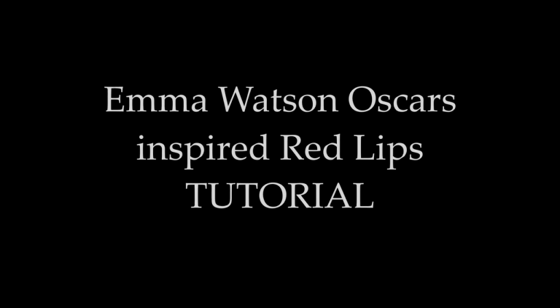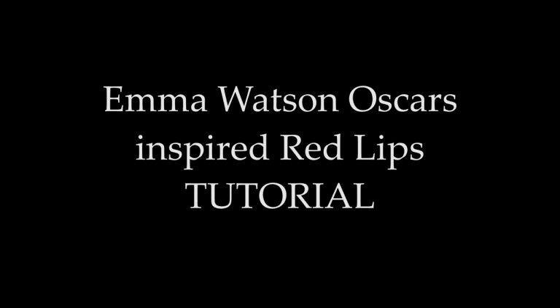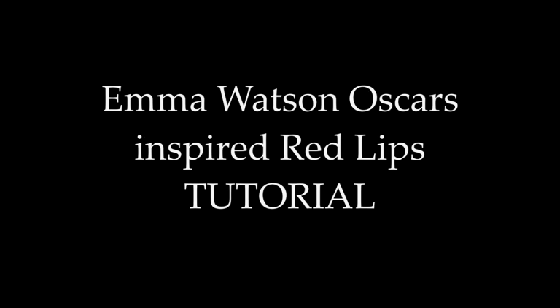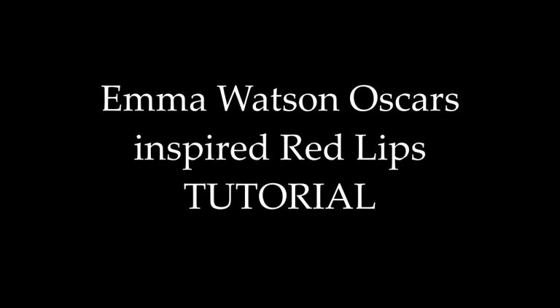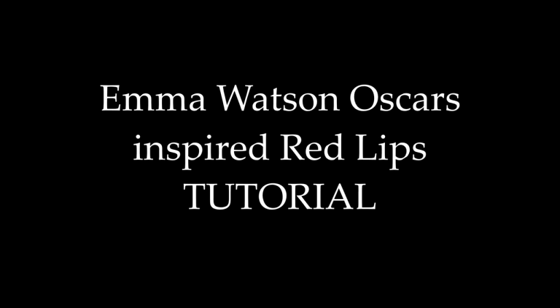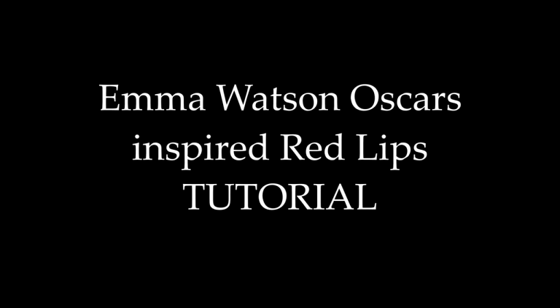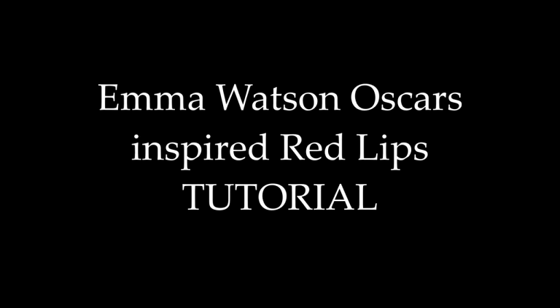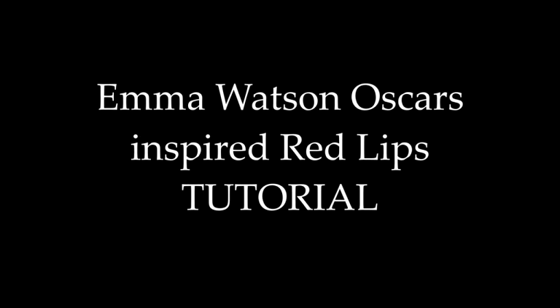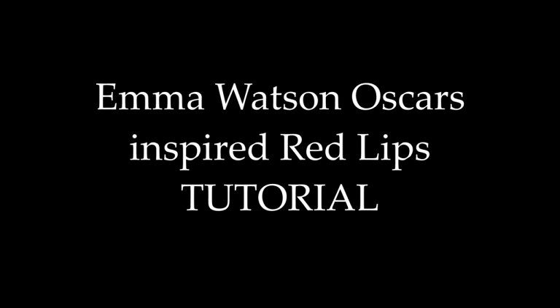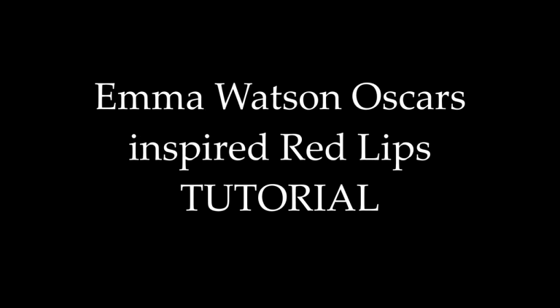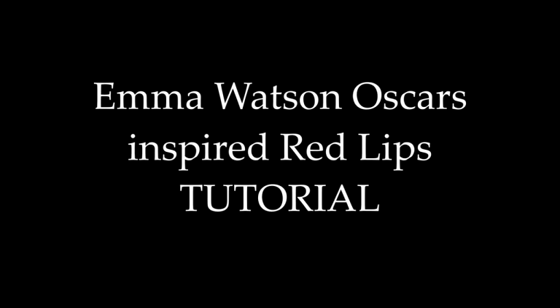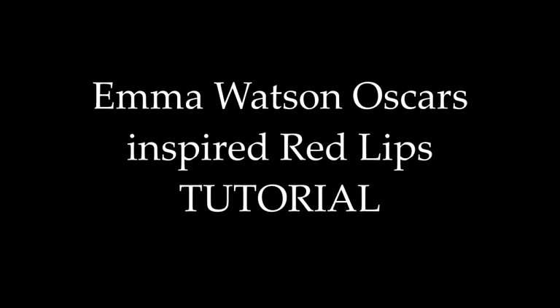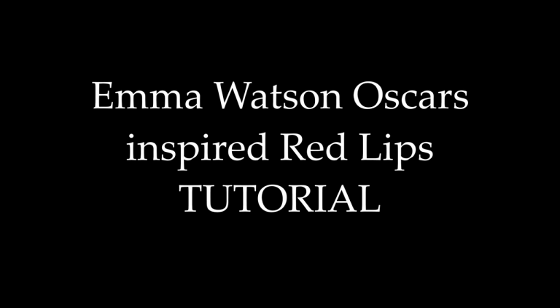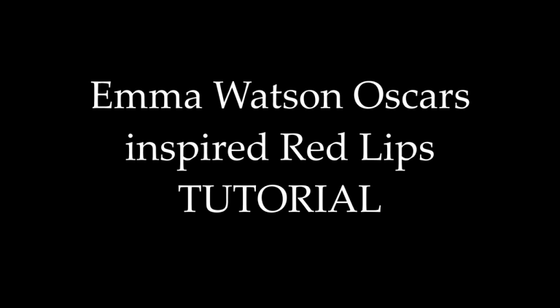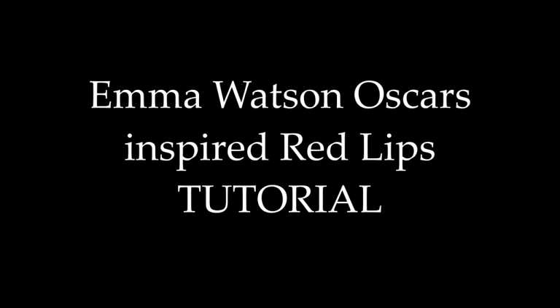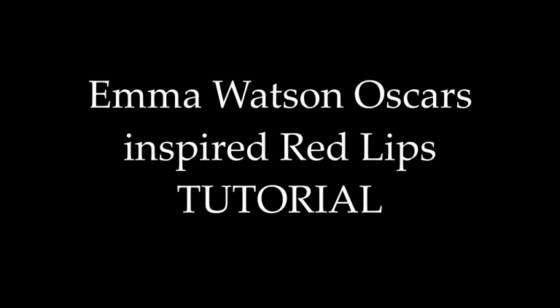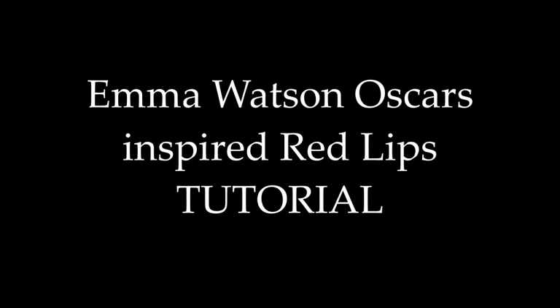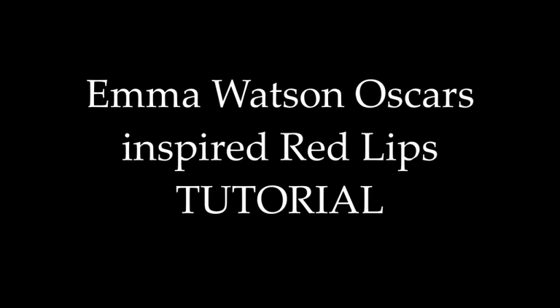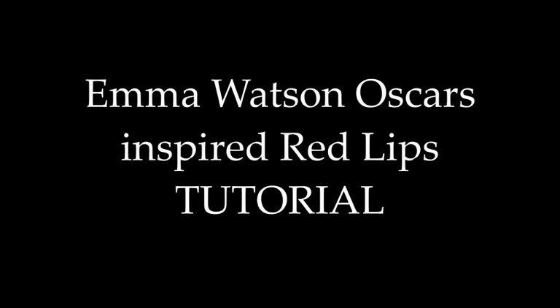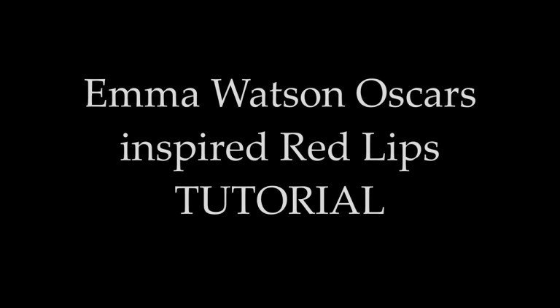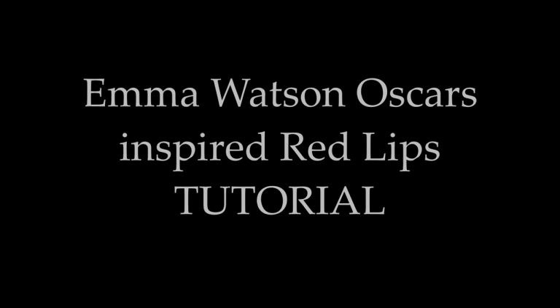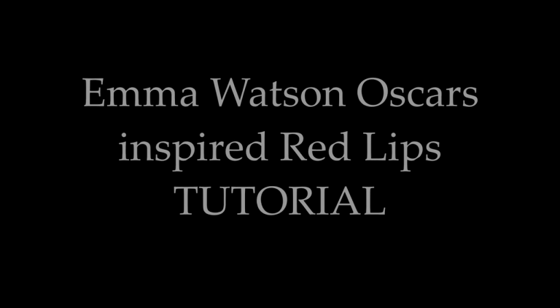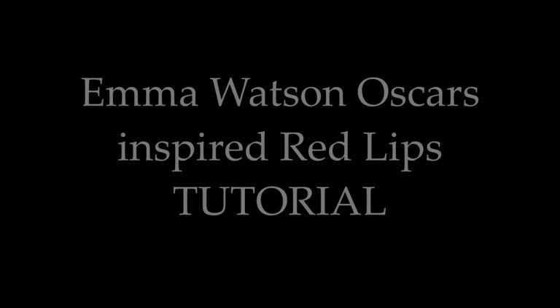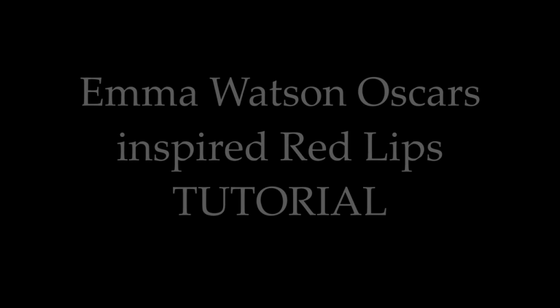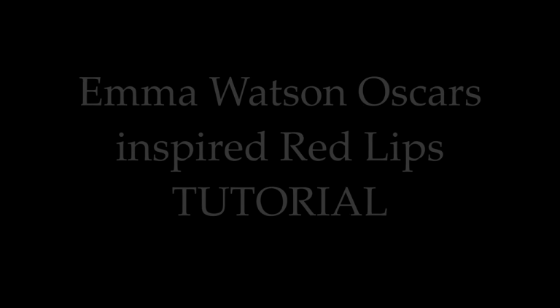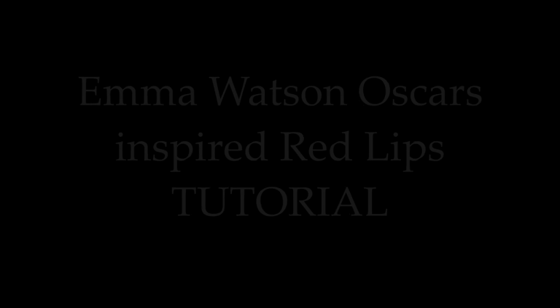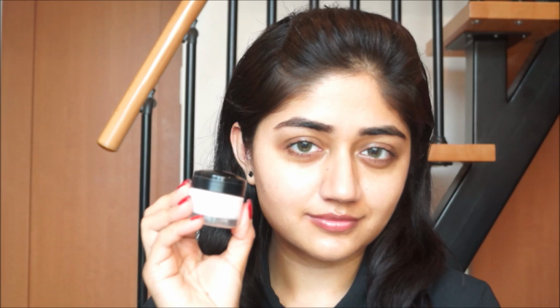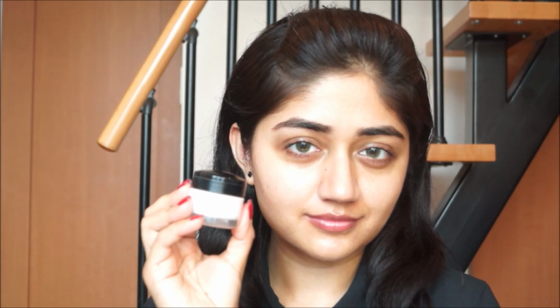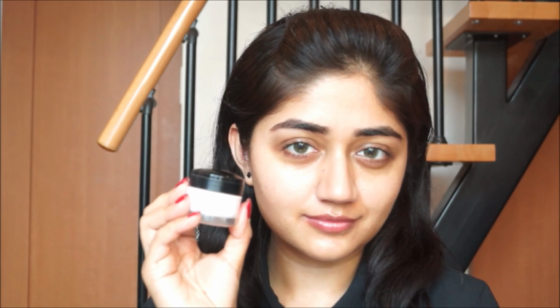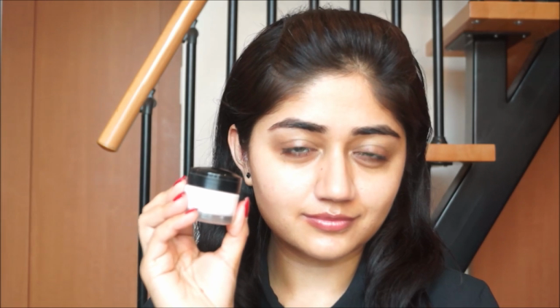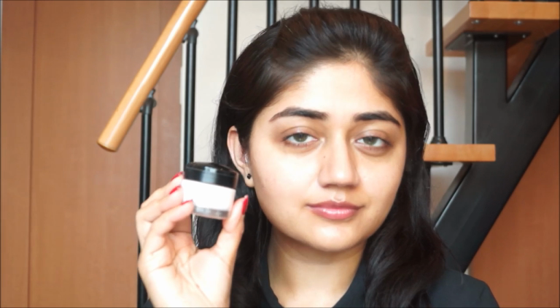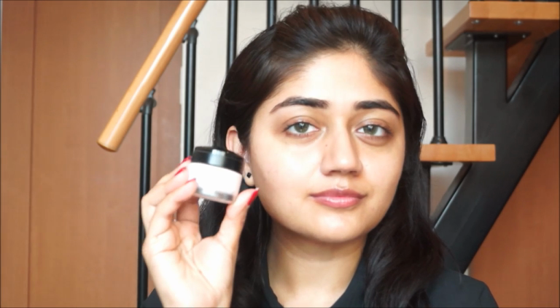Hi everyone! Today I'm doing a red lips makeup tutorial inspired by the look Emma Watson wore at the Oscars this year.